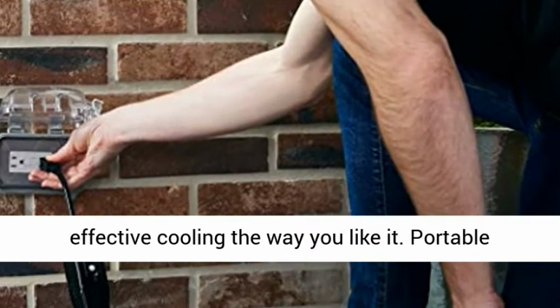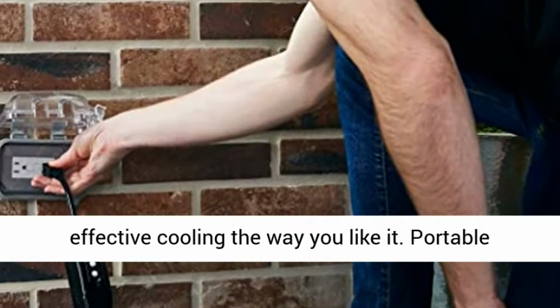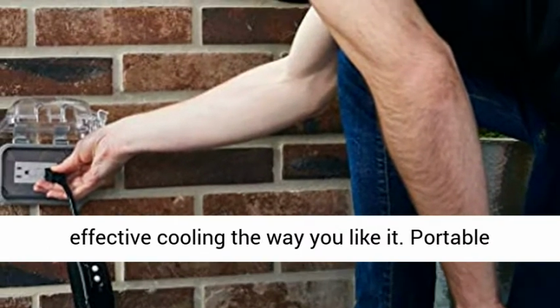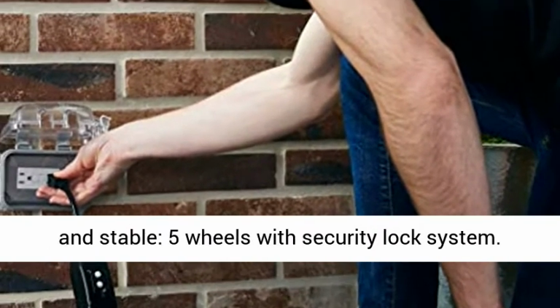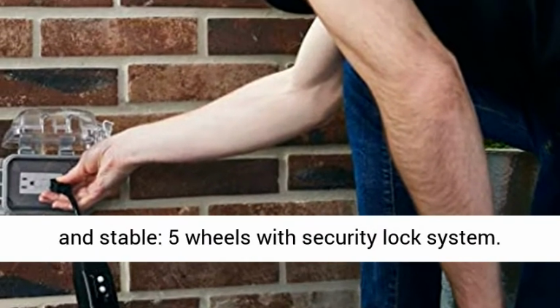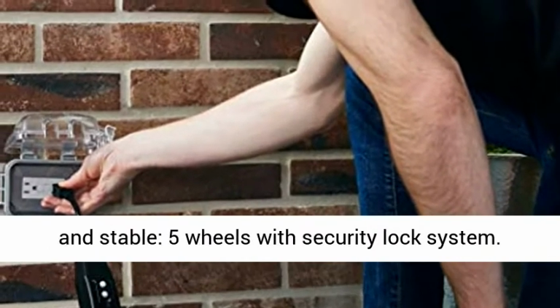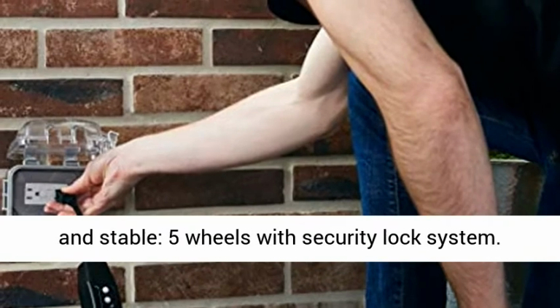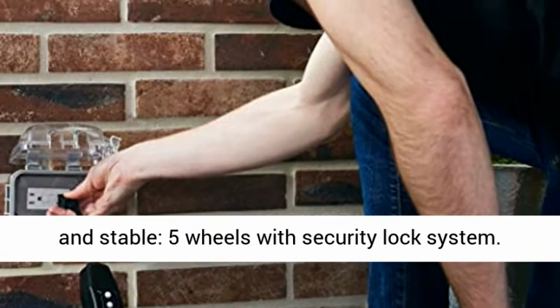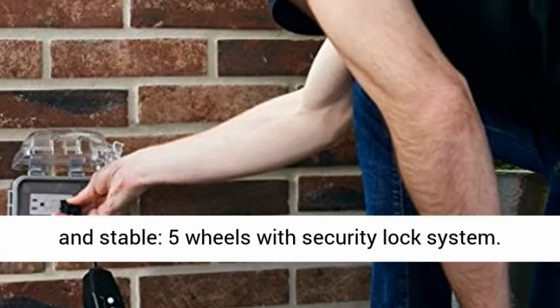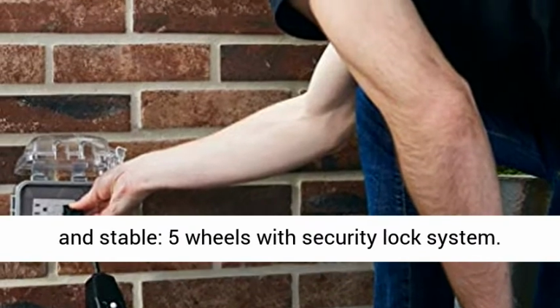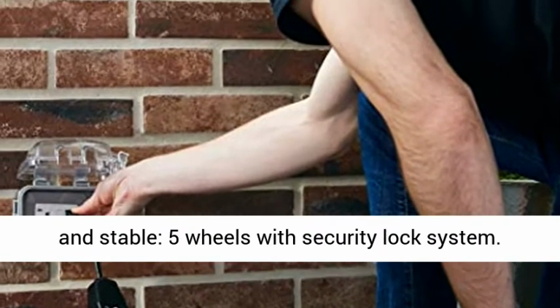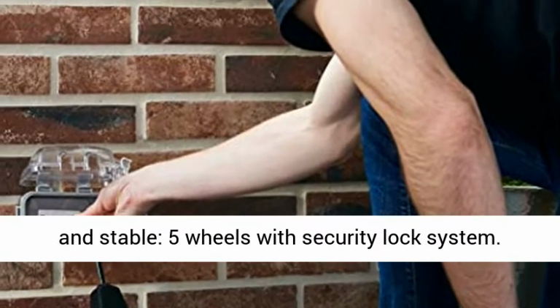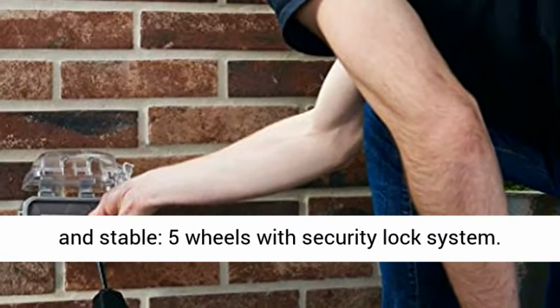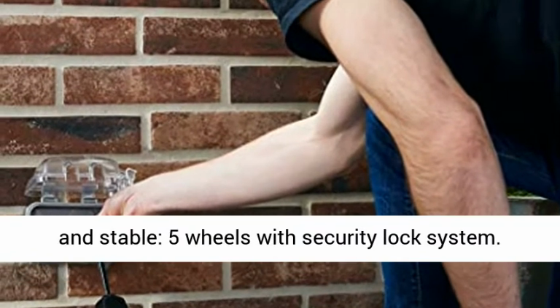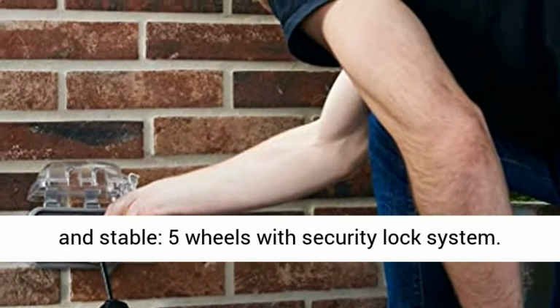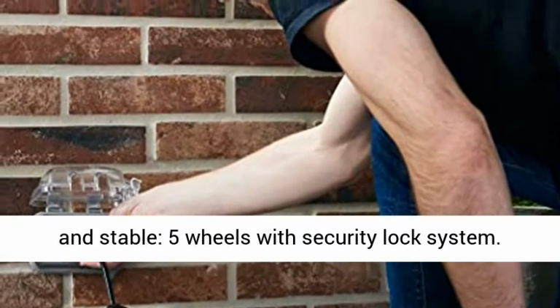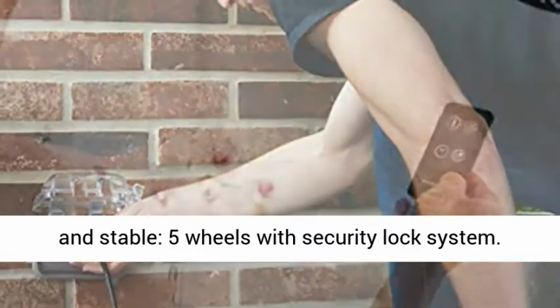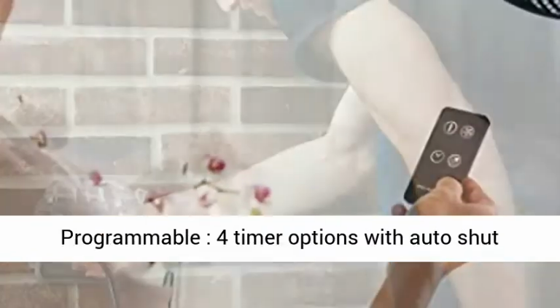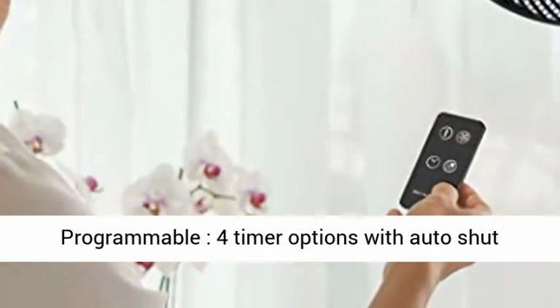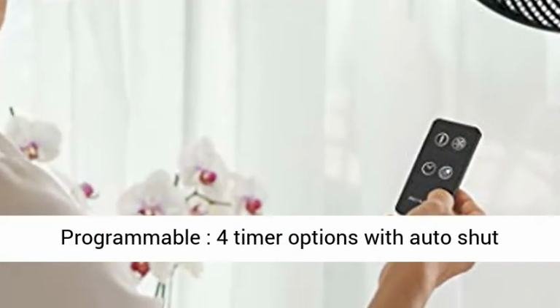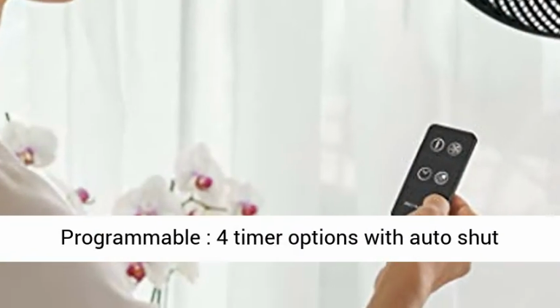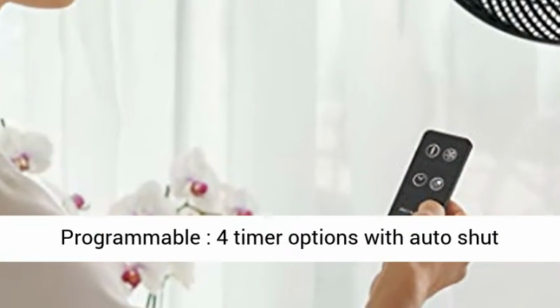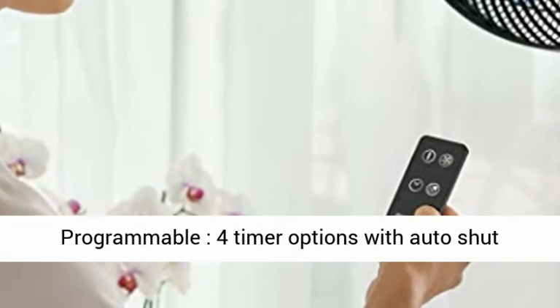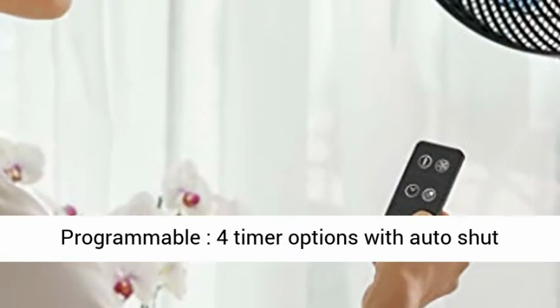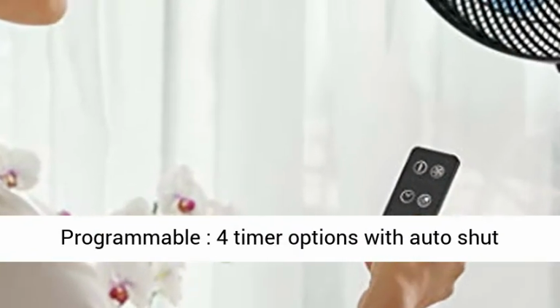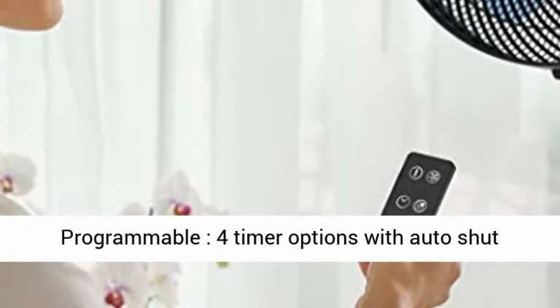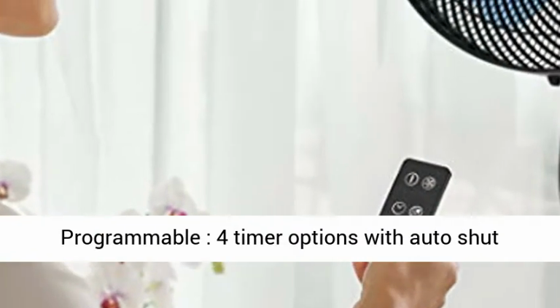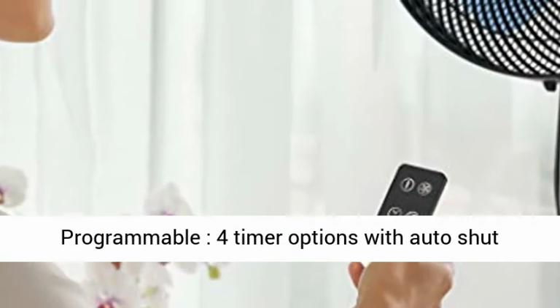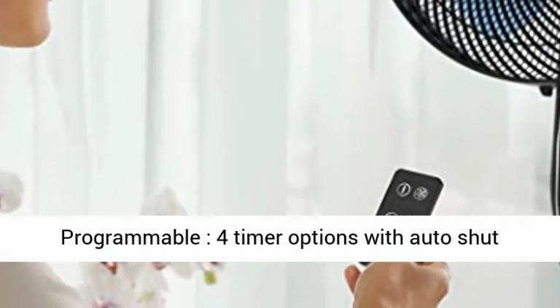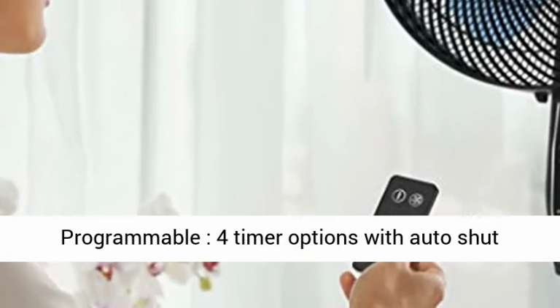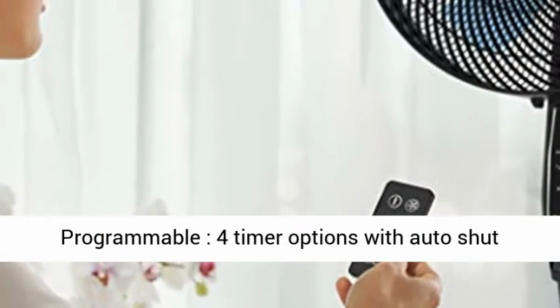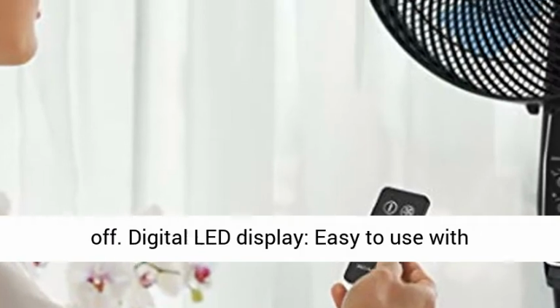Portable and Stable — 5 Wheels with Security Lock System. Programmable with 4 Timer Options and Auto Shut Off.